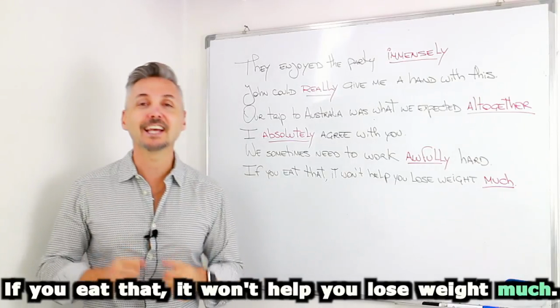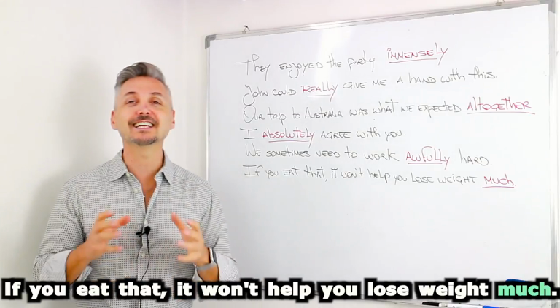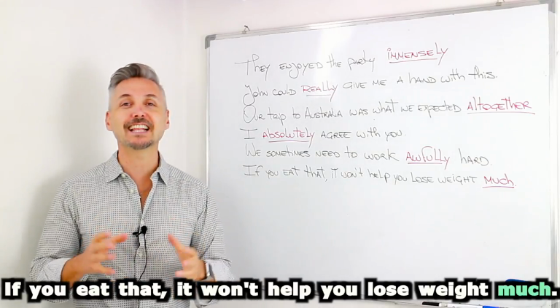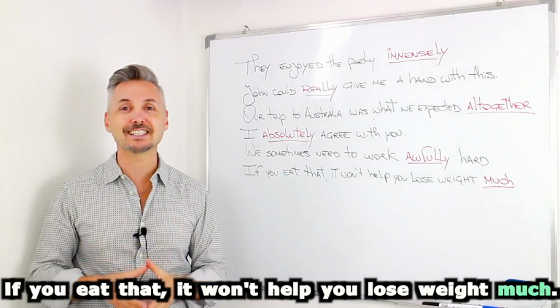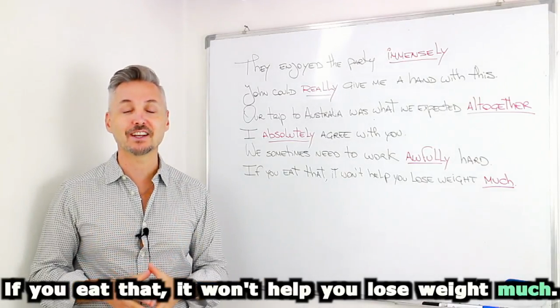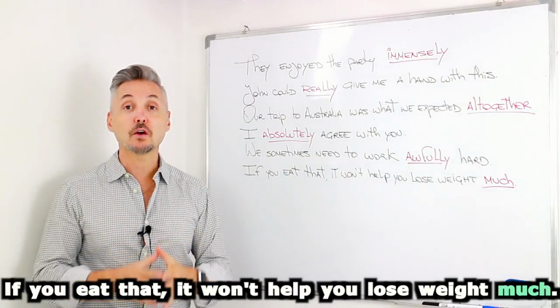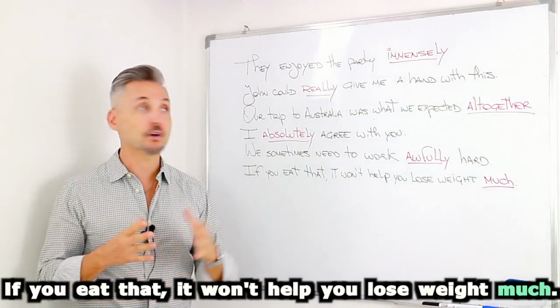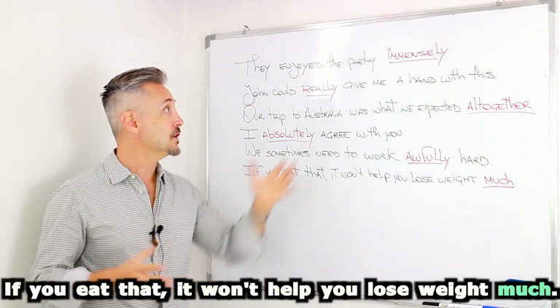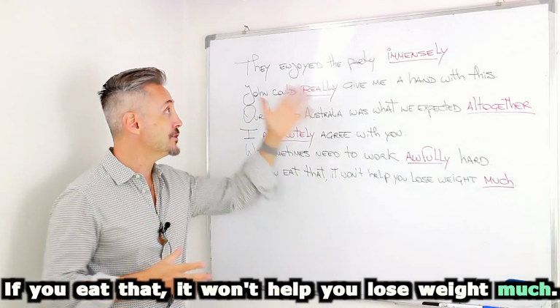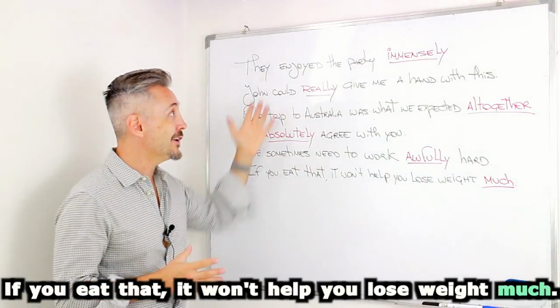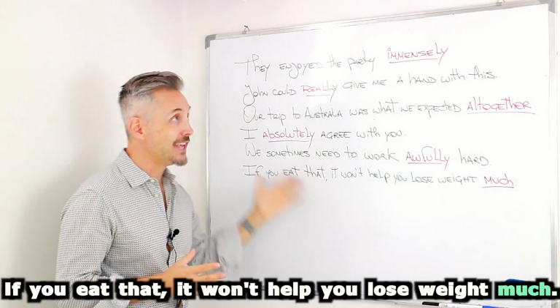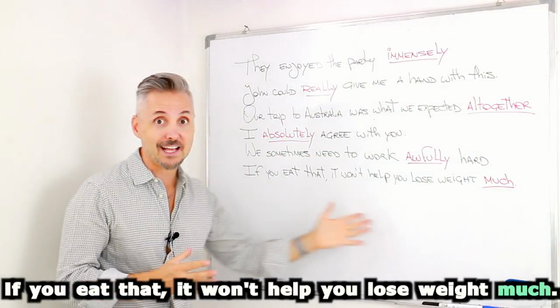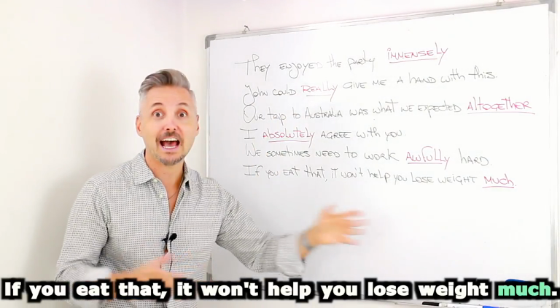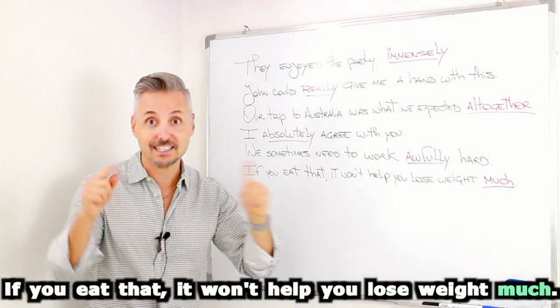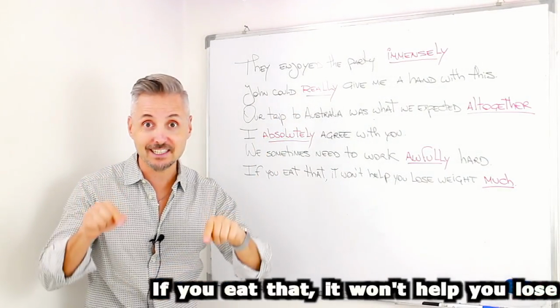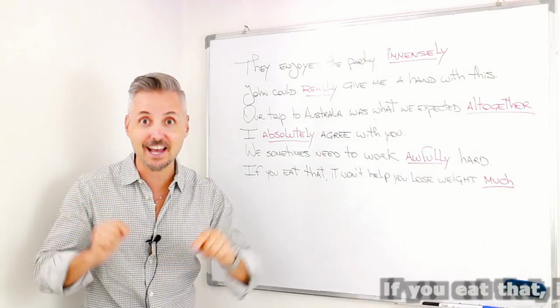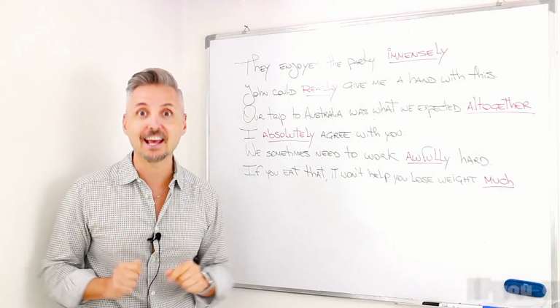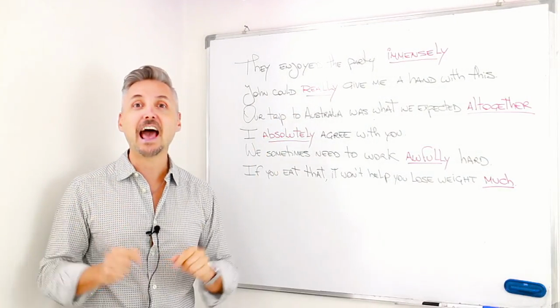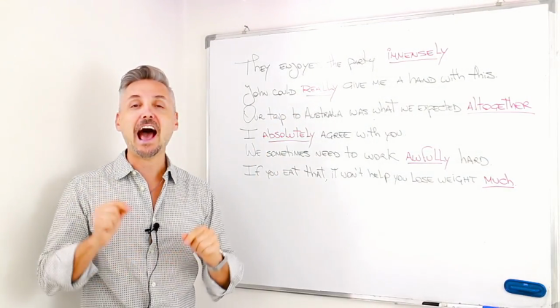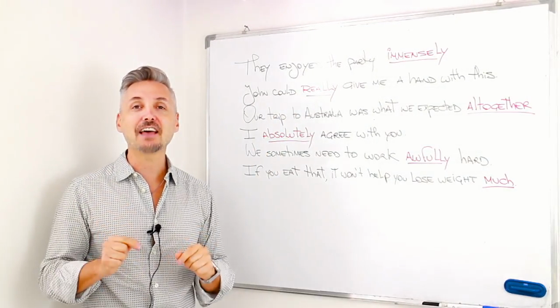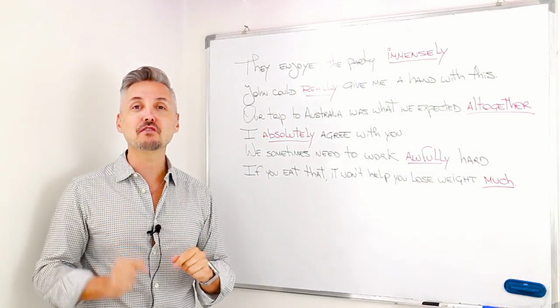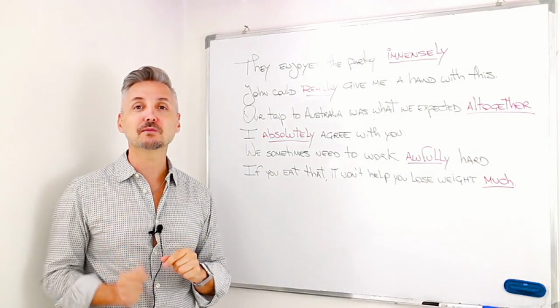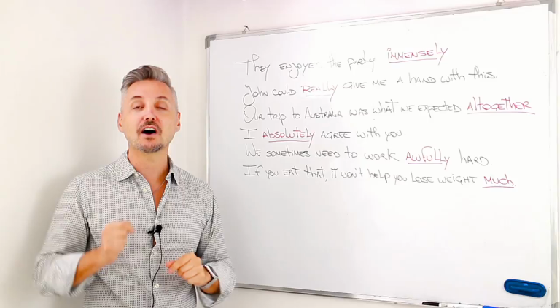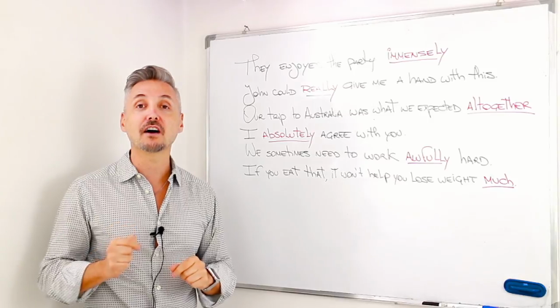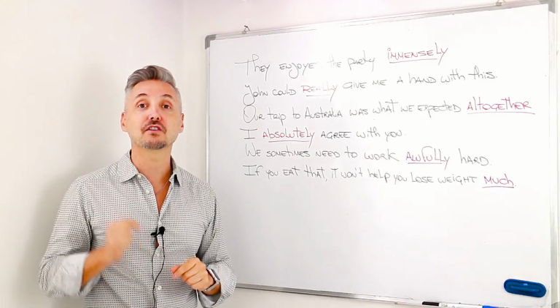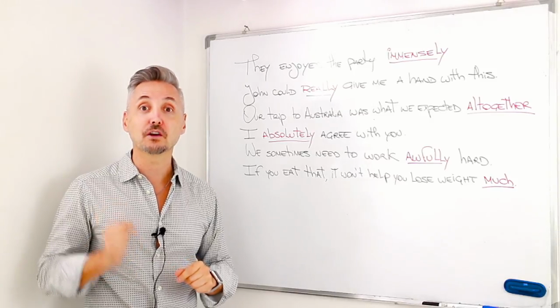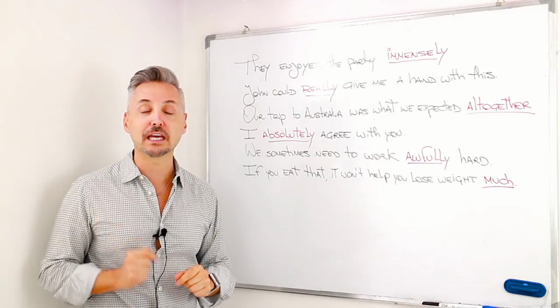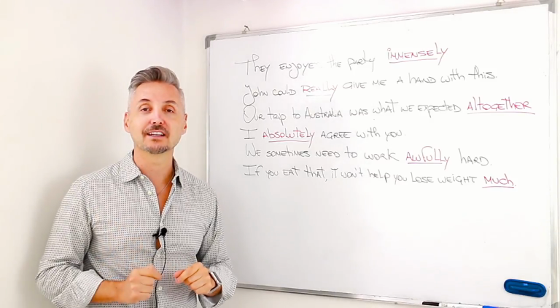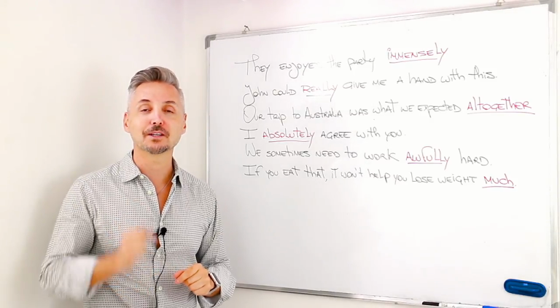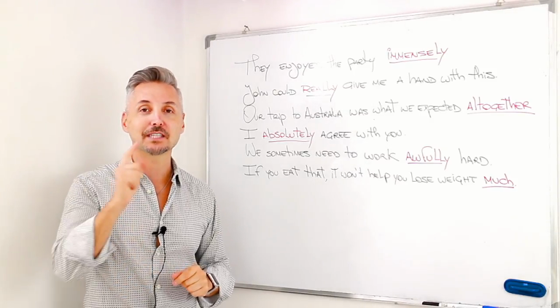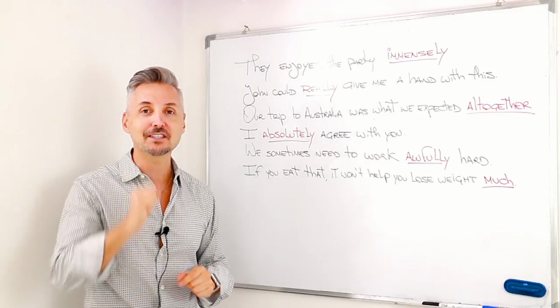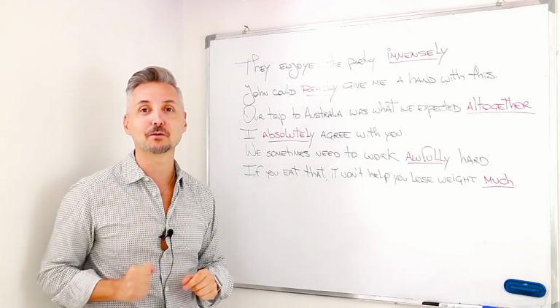In this lesson, we're going to look at, as I said, adverbs of degree, so stay tuned.